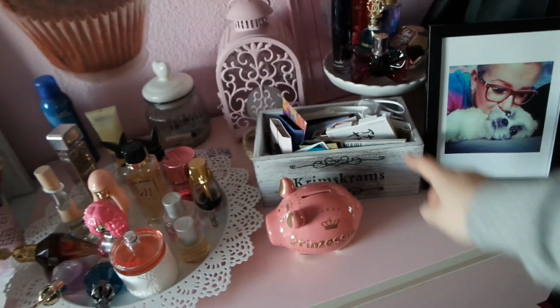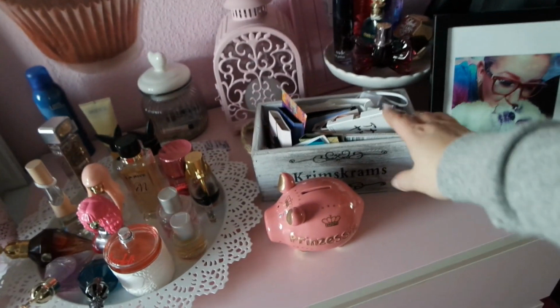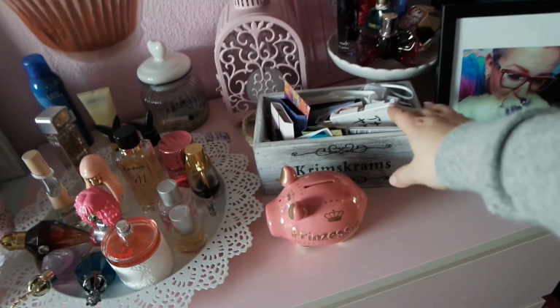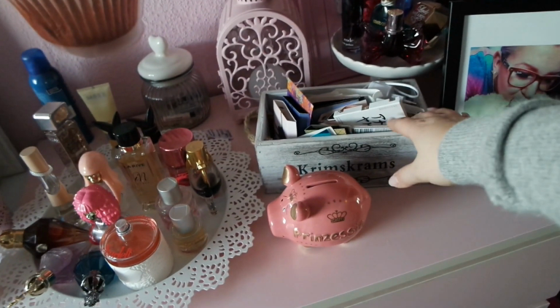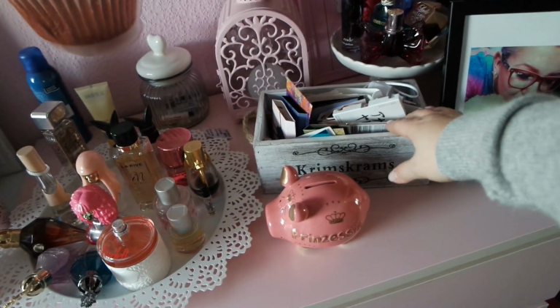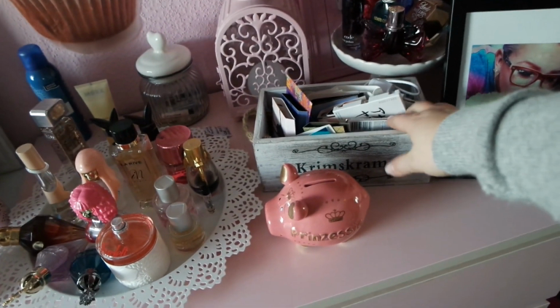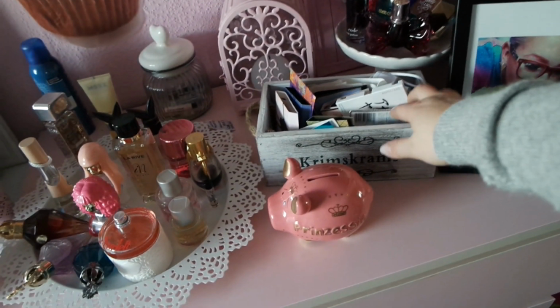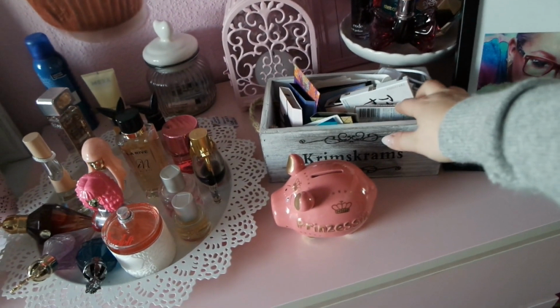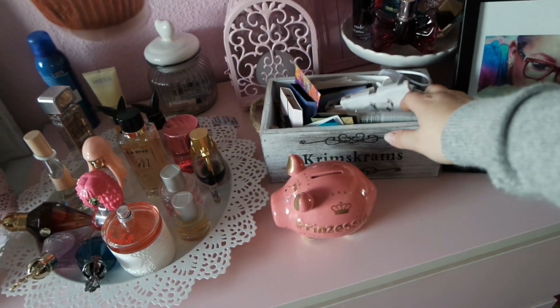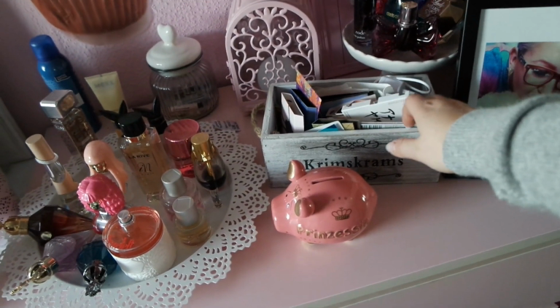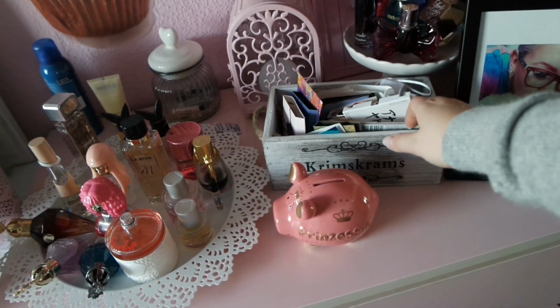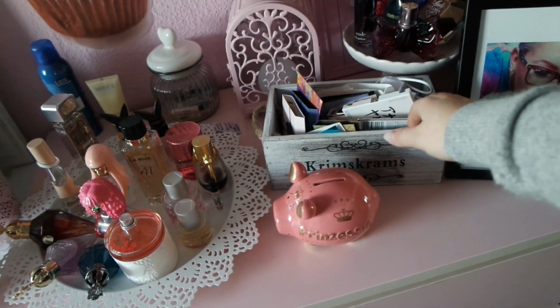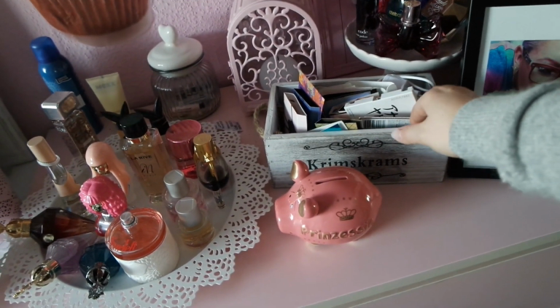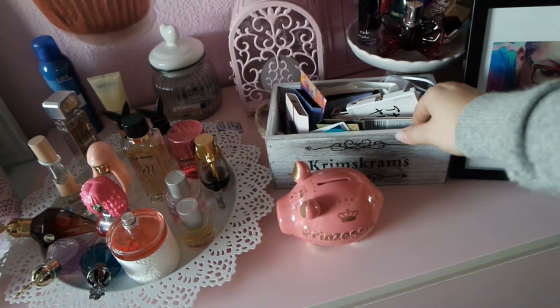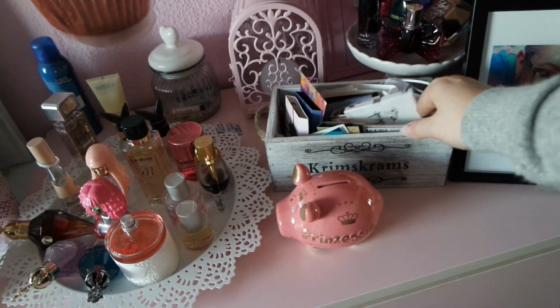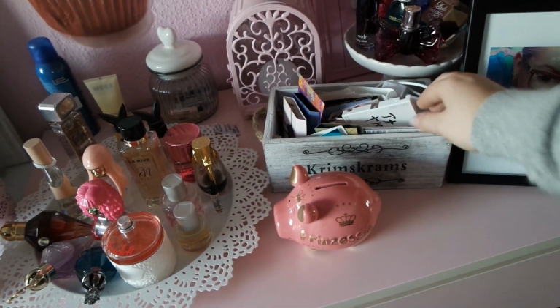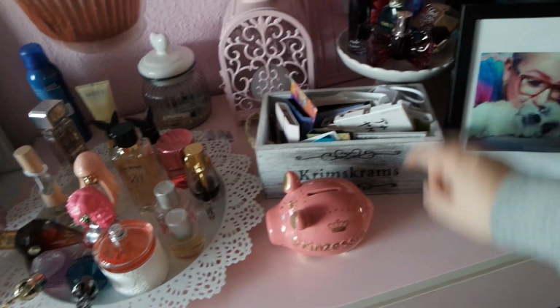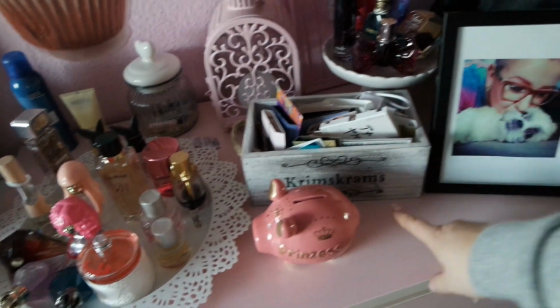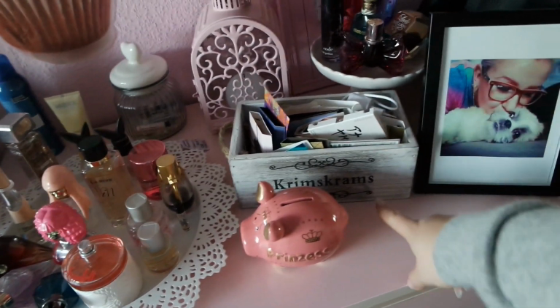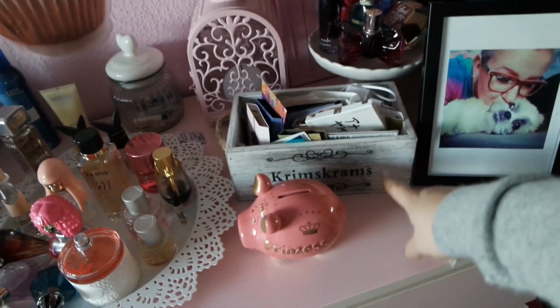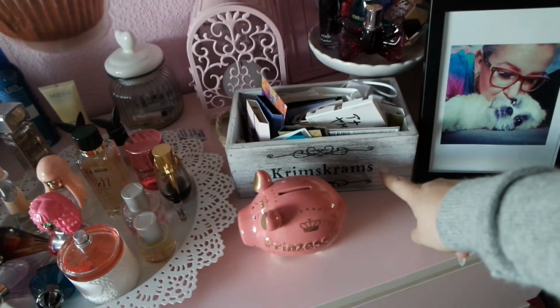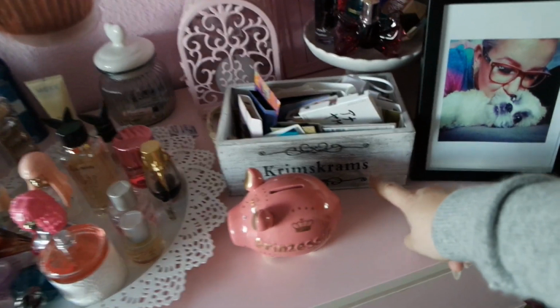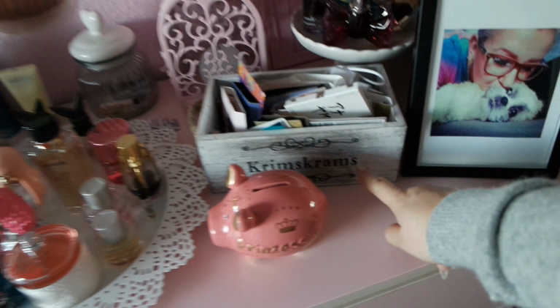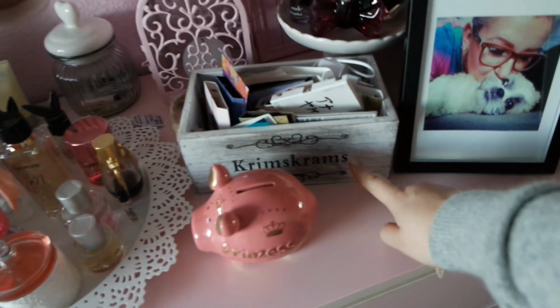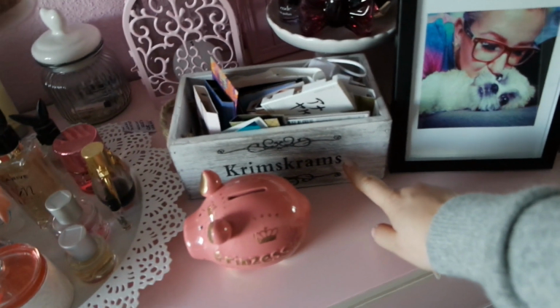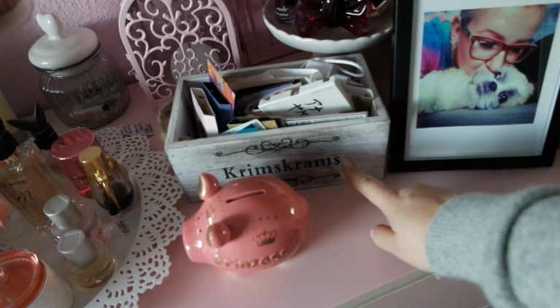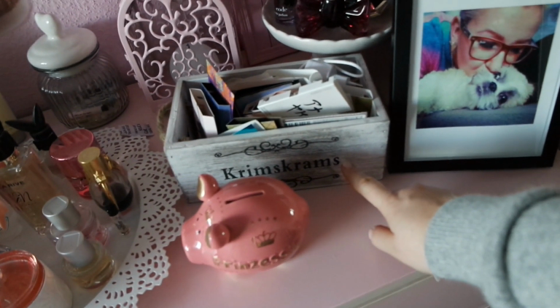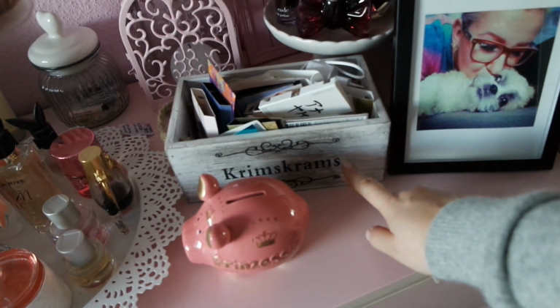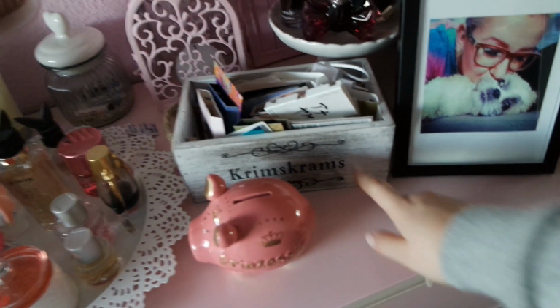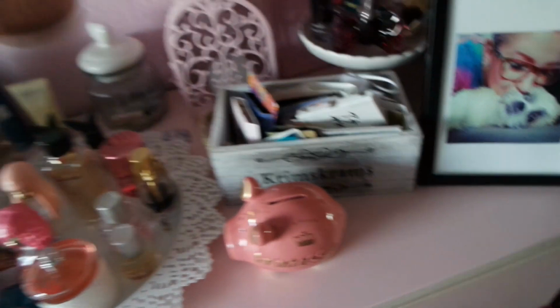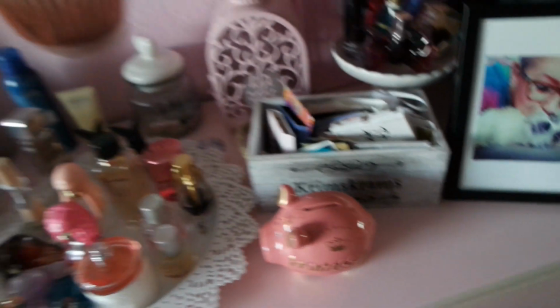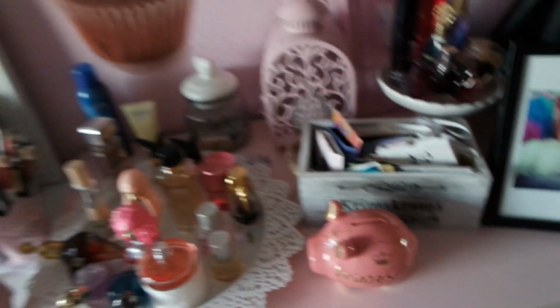Hier vorne habe ich so Parfümproben, die man halt immer mal so bei Douglas bekommt, in meiner Krimskrams-Kiste.